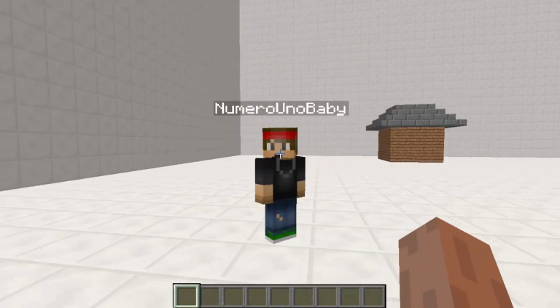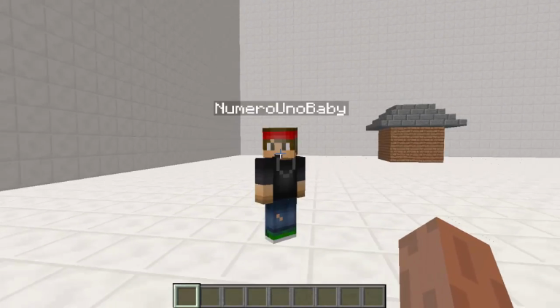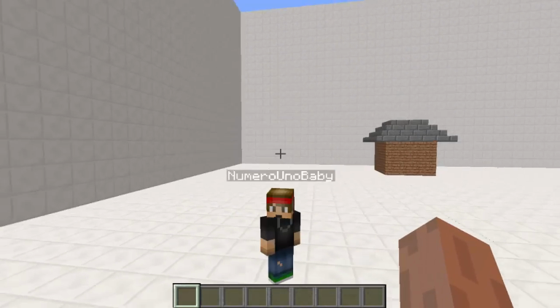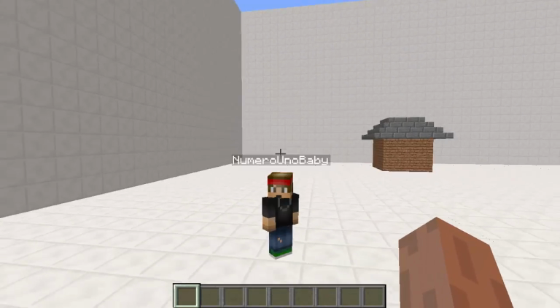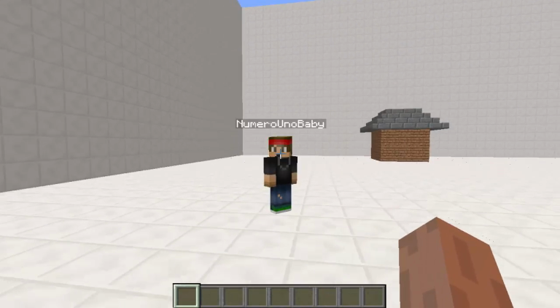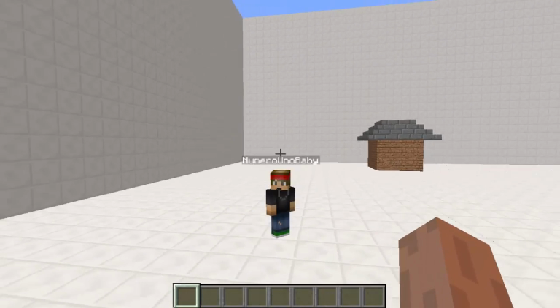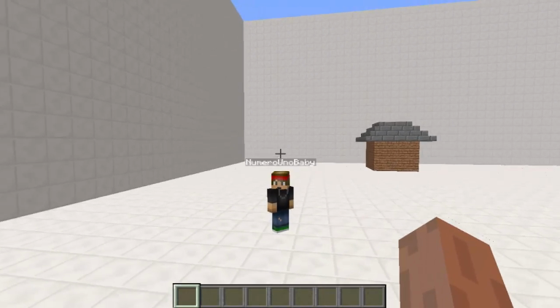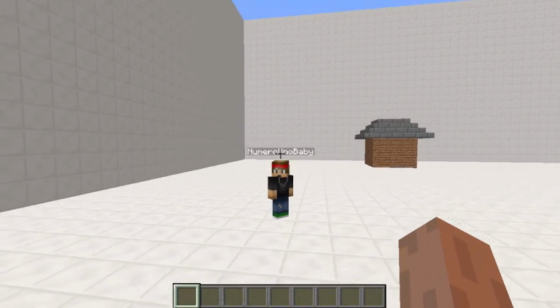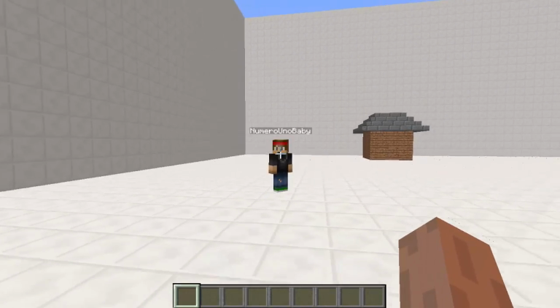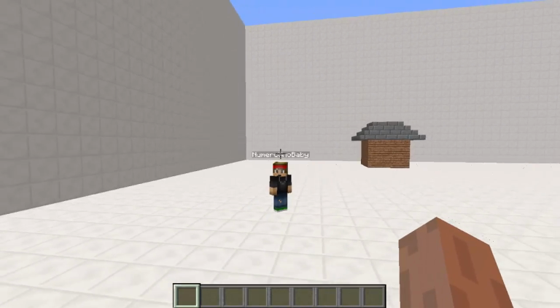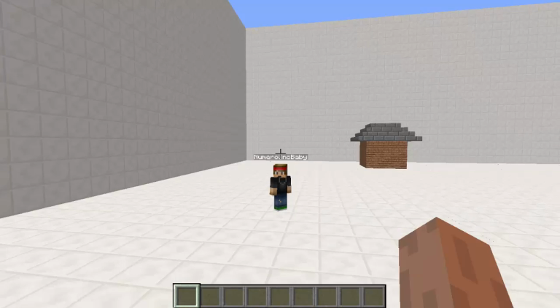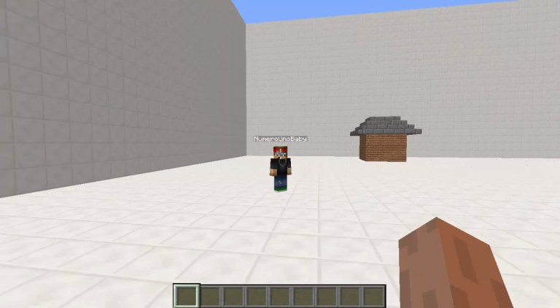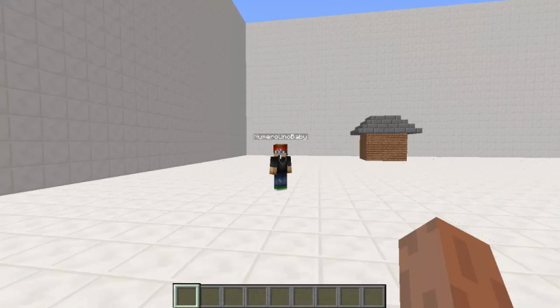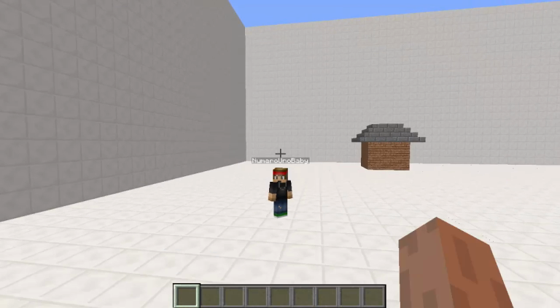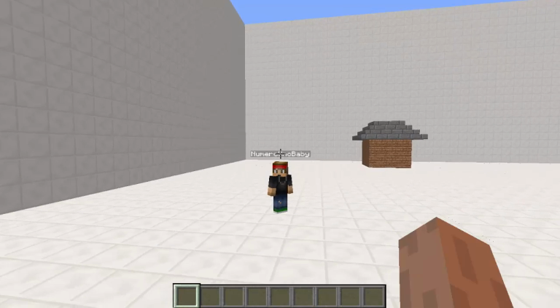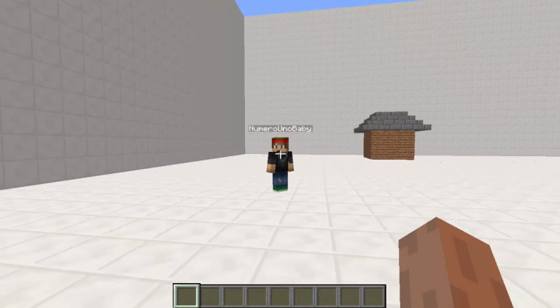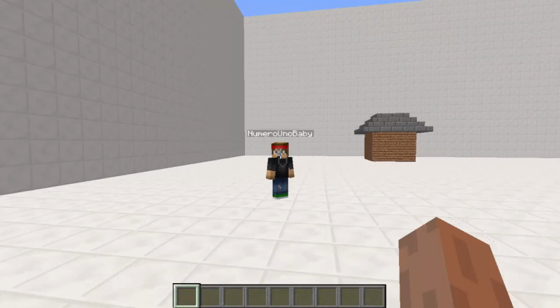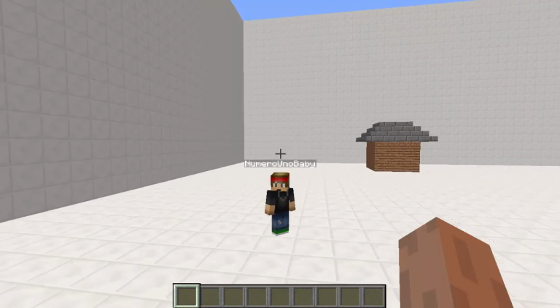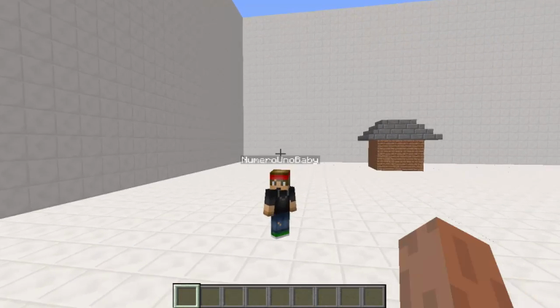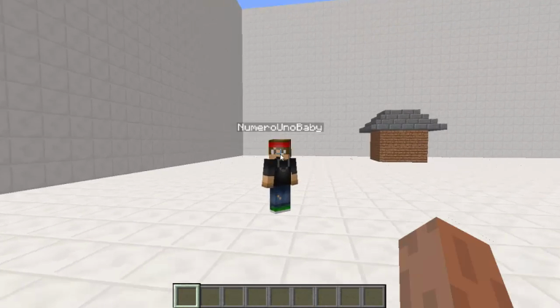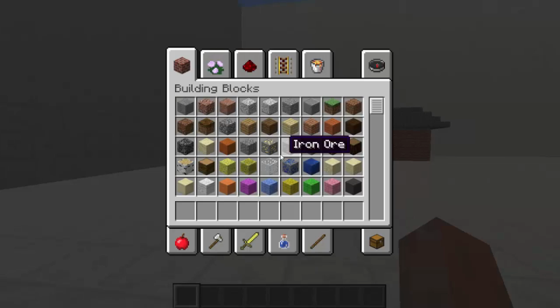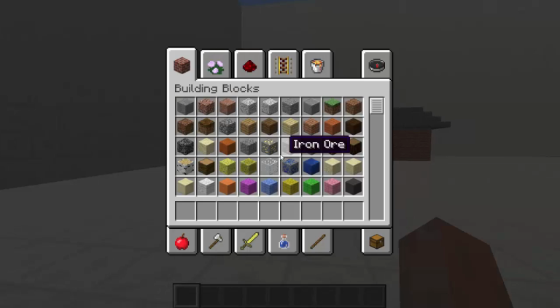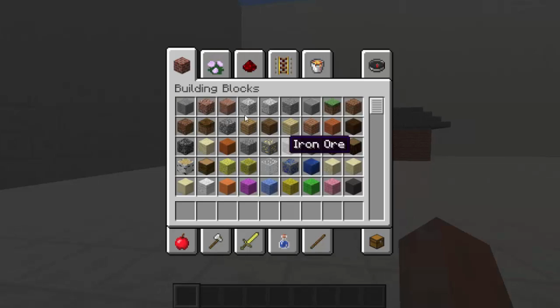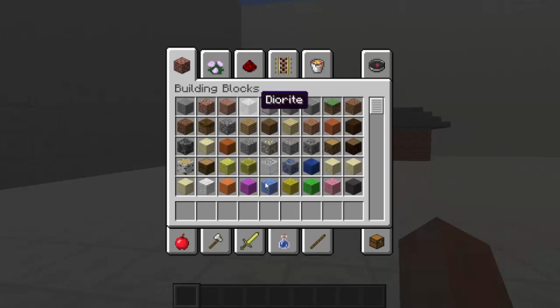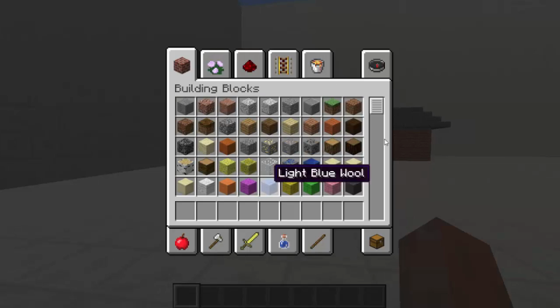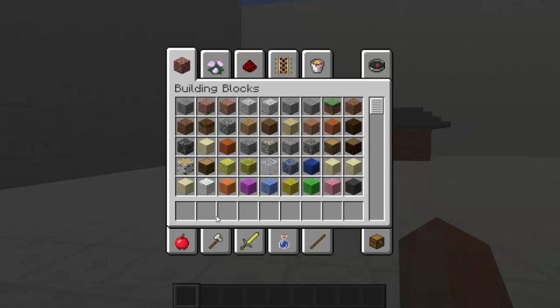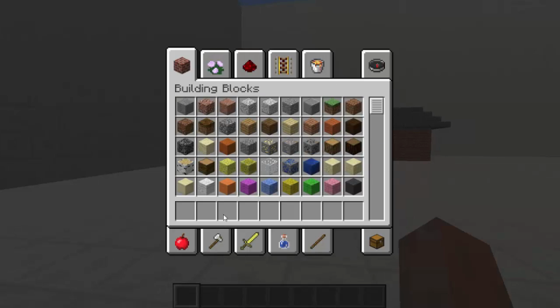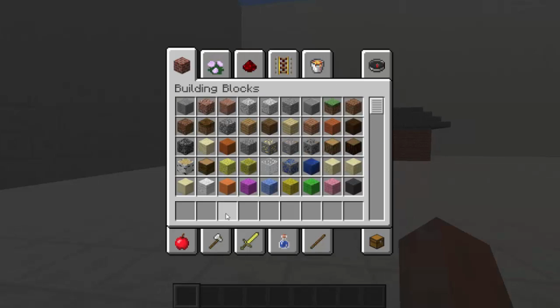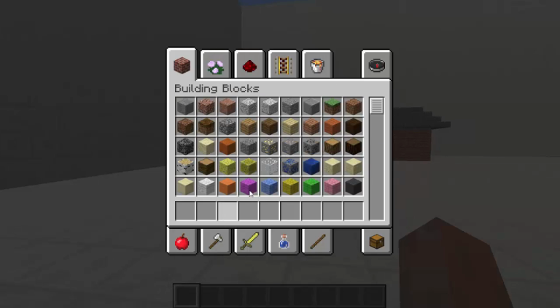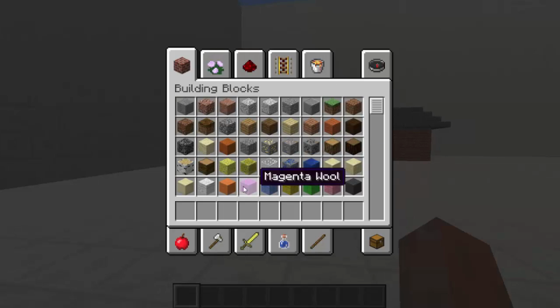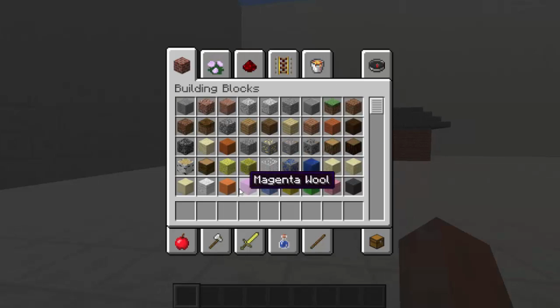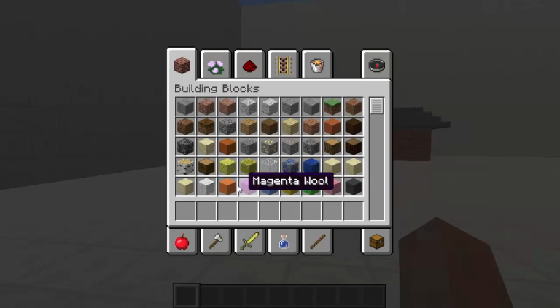Just download this plugin, drop it in your plugins folder and then restart your server. Now we're in creative mode as you guys can see.